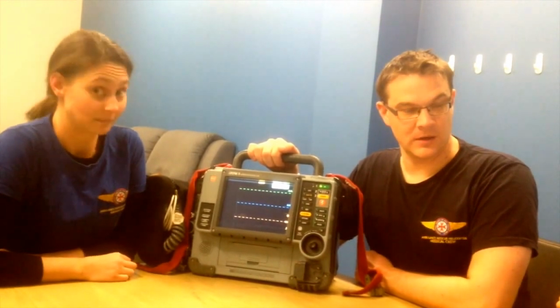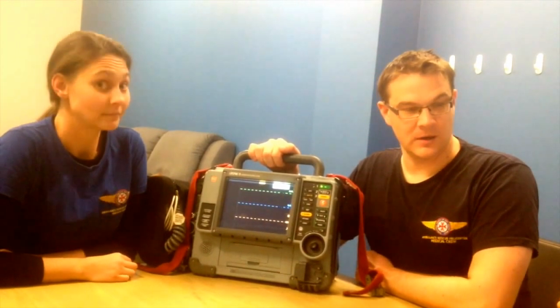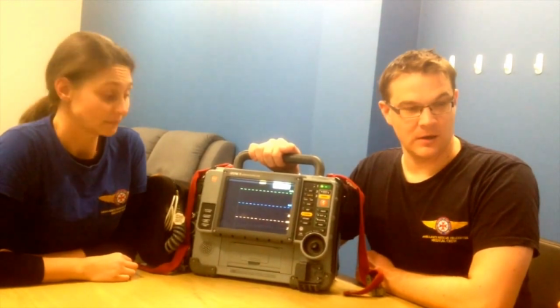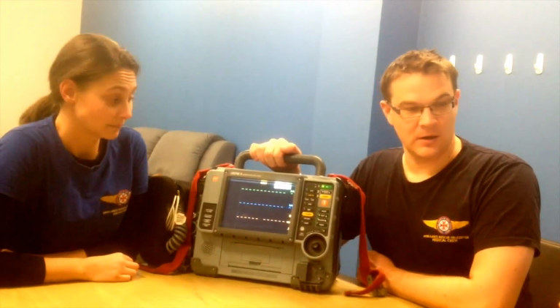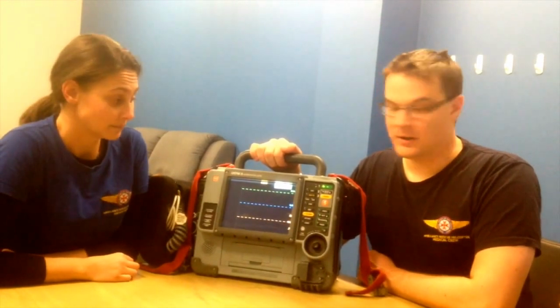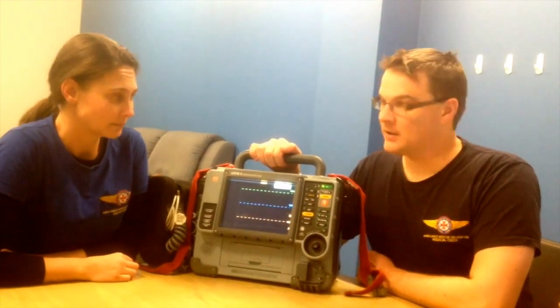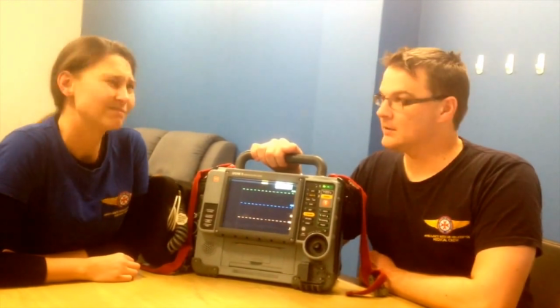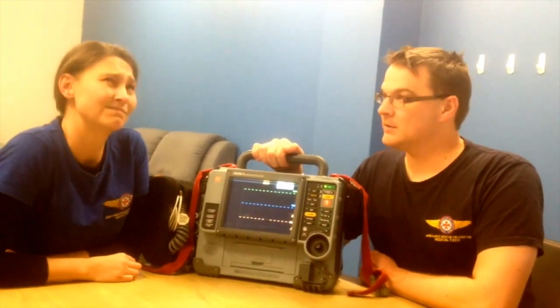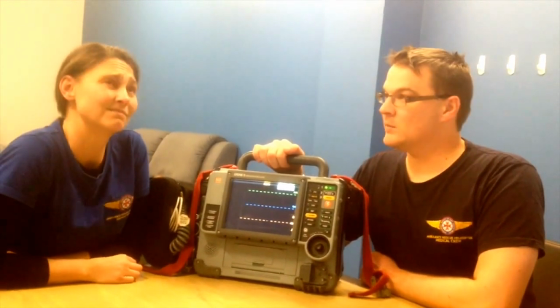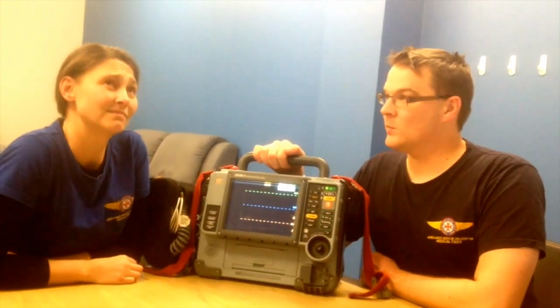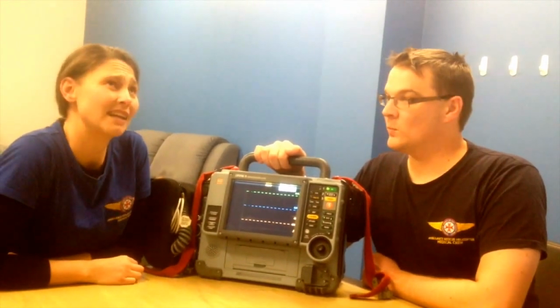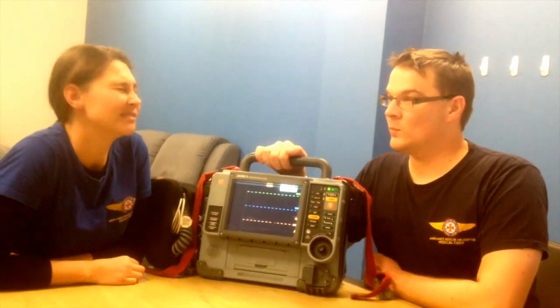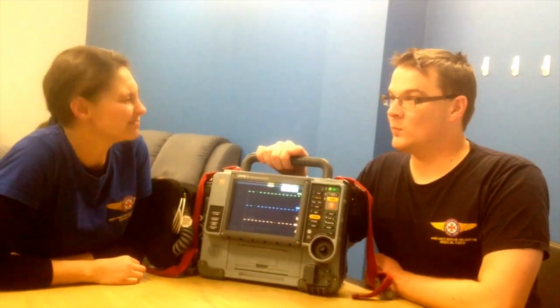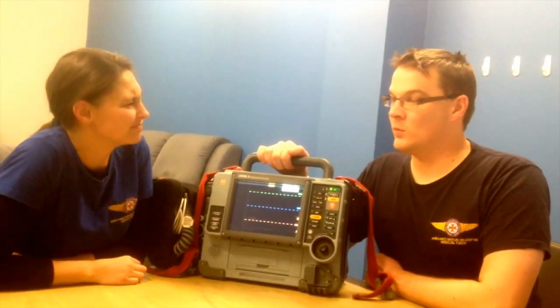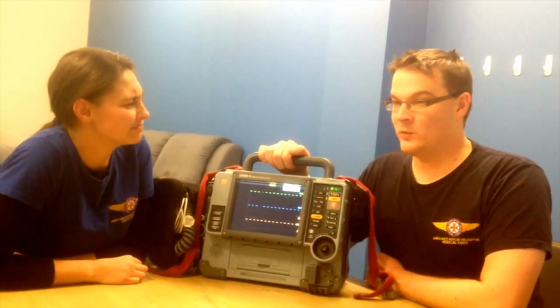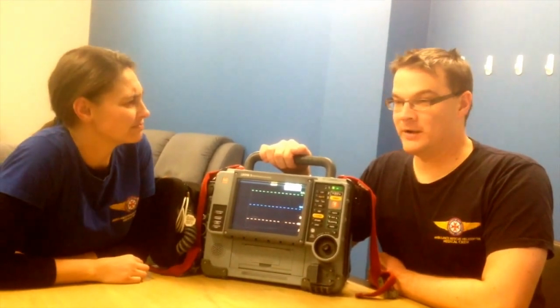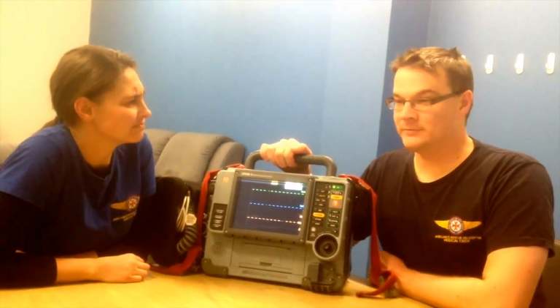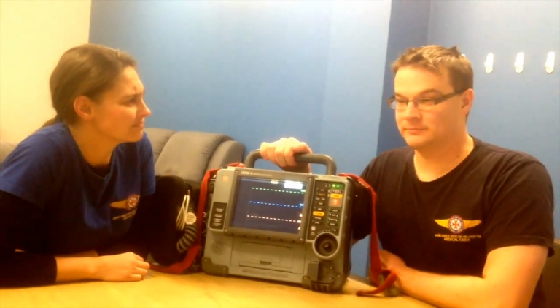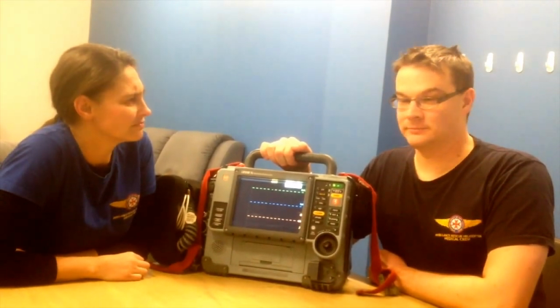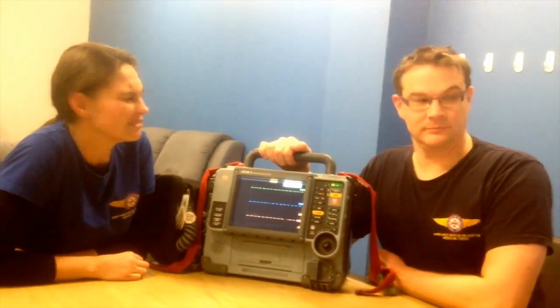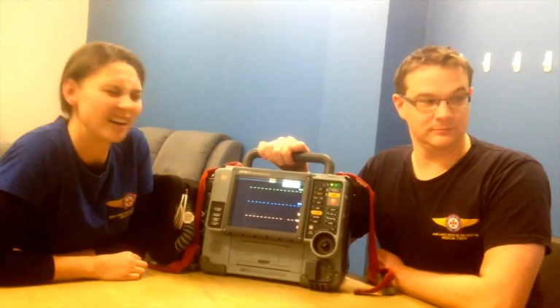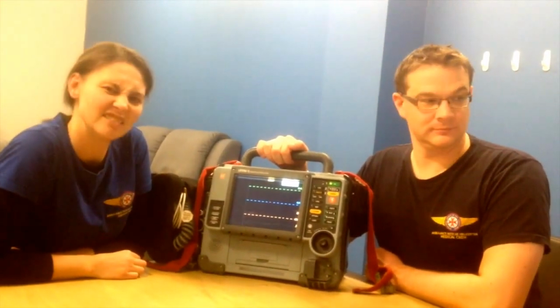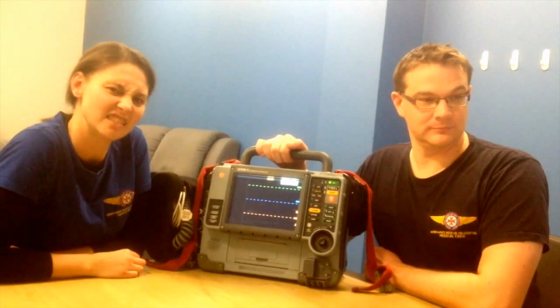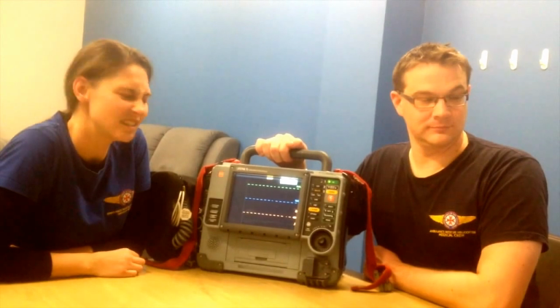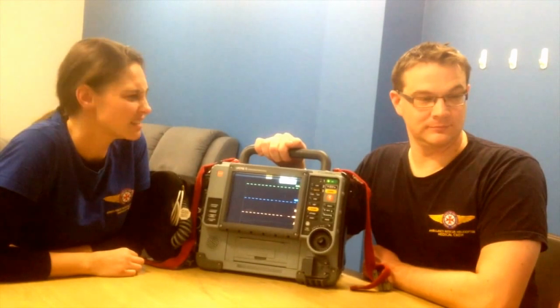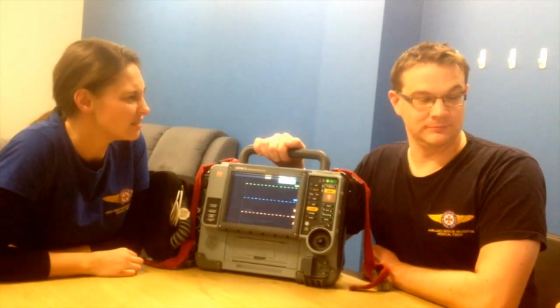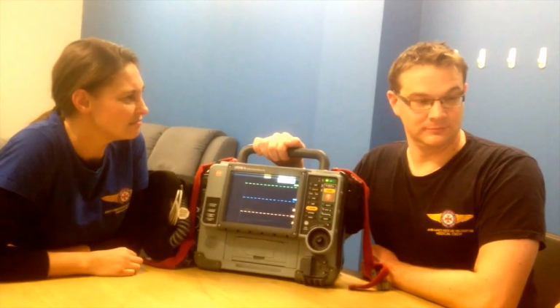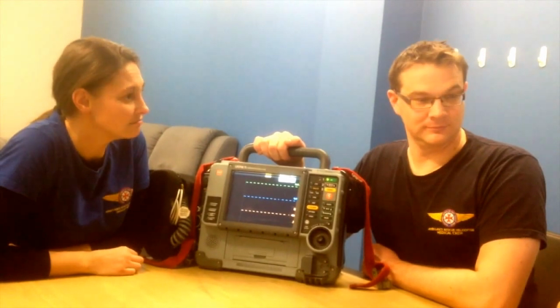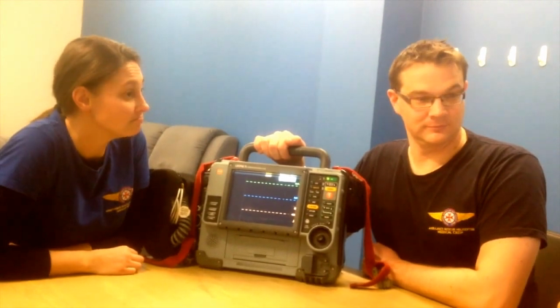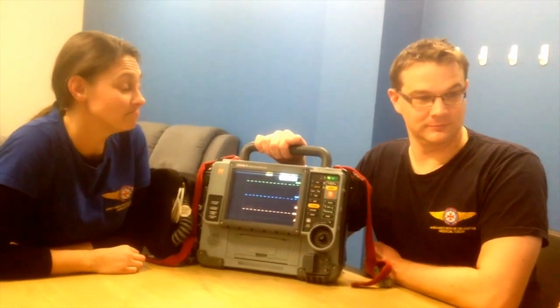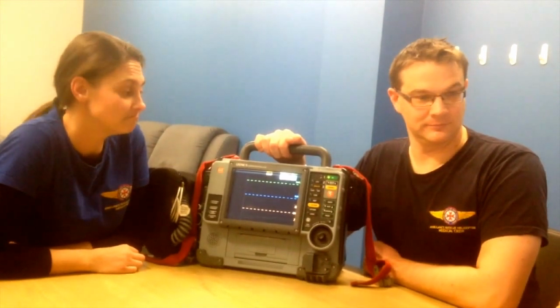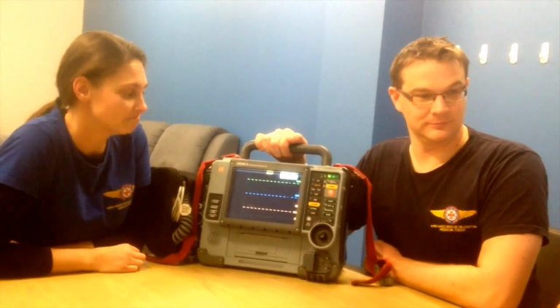How many hours is 340 minutes? More than five hours of monitoring.